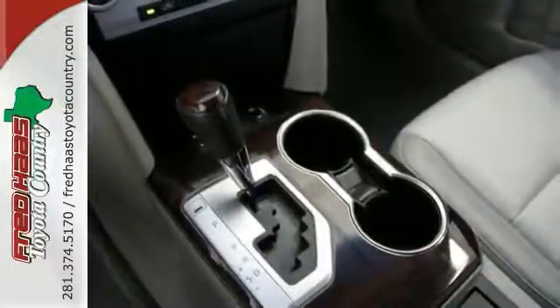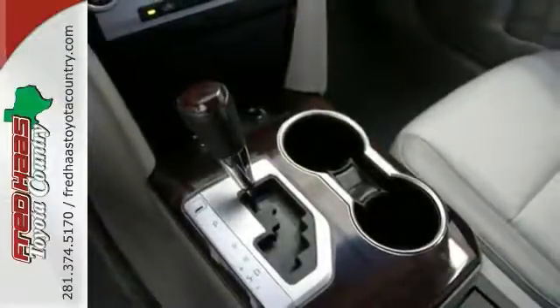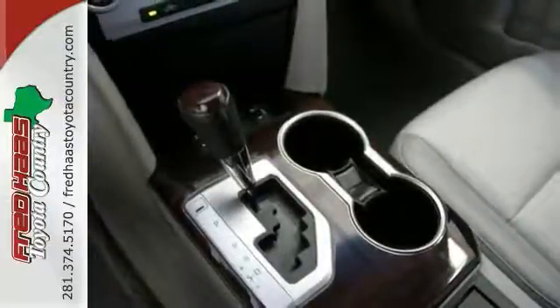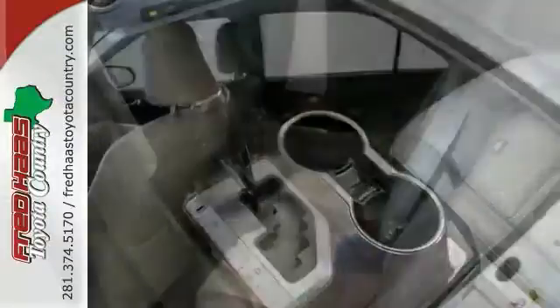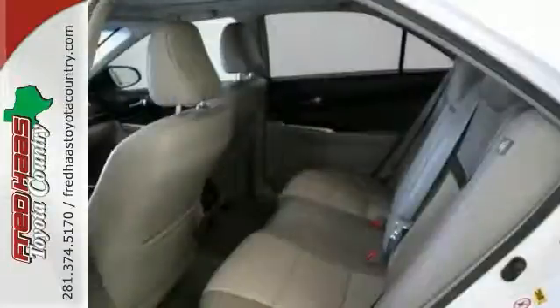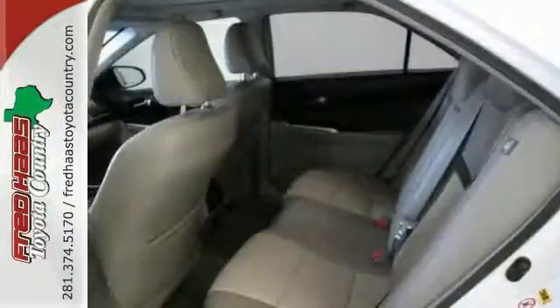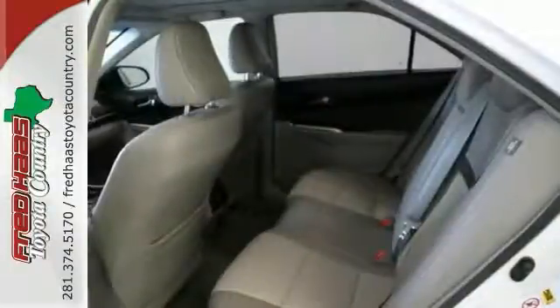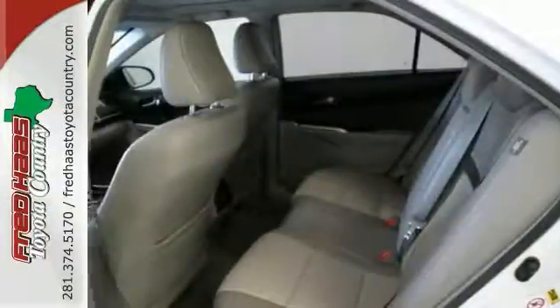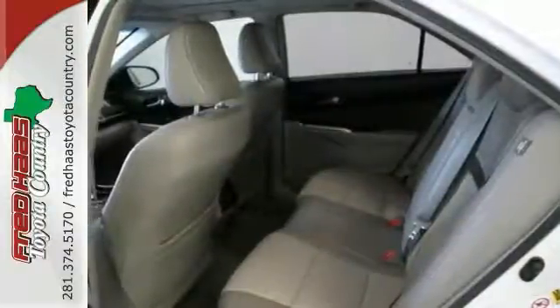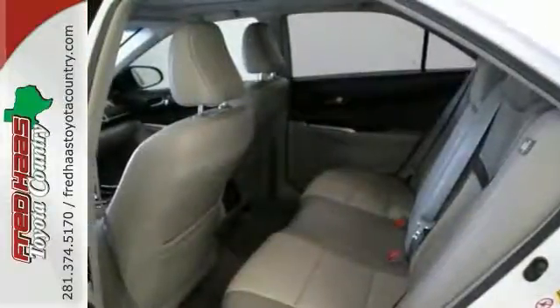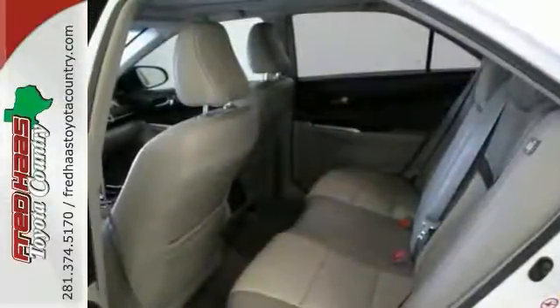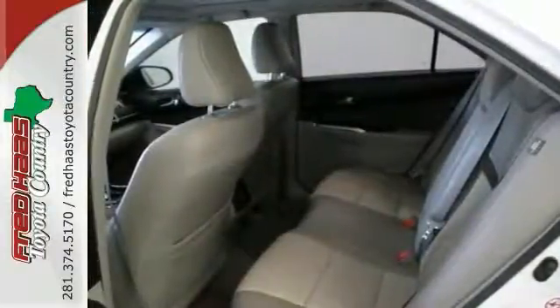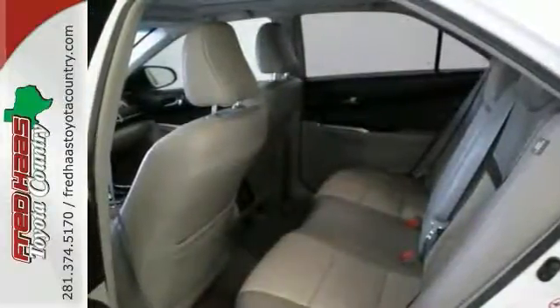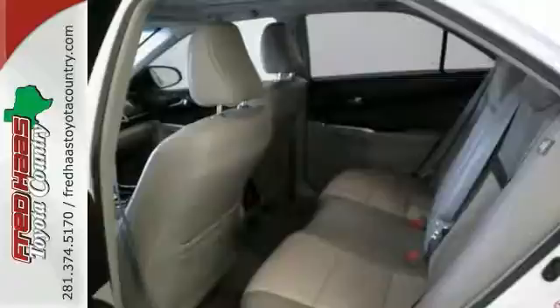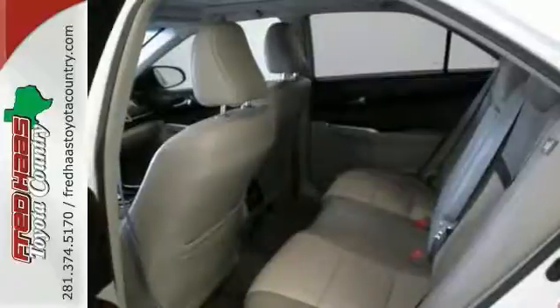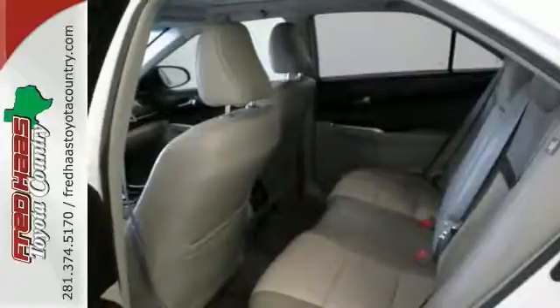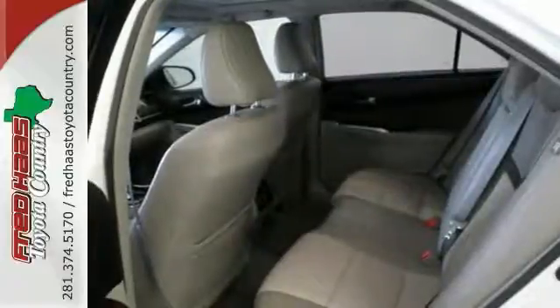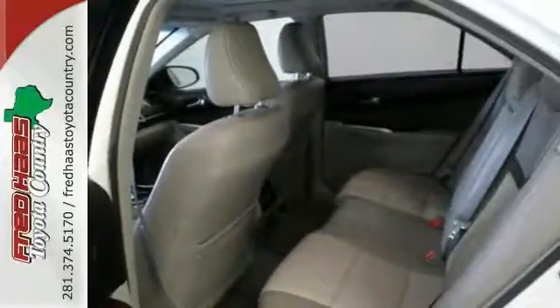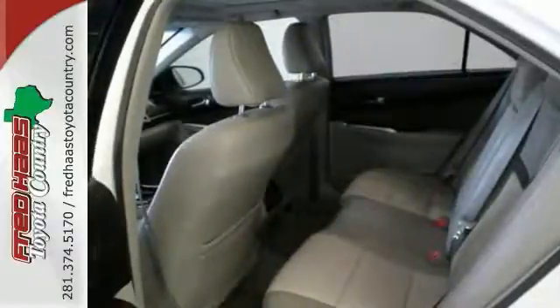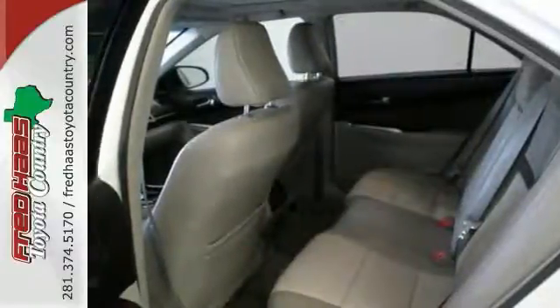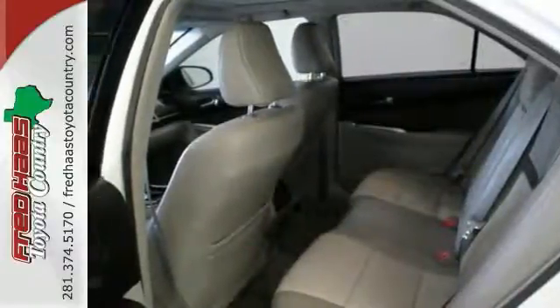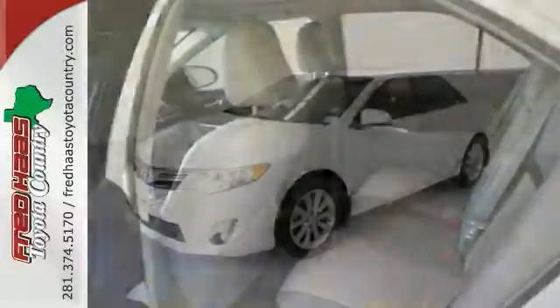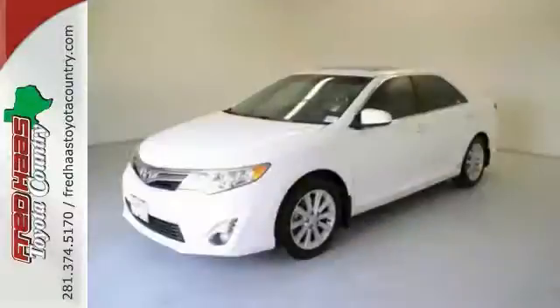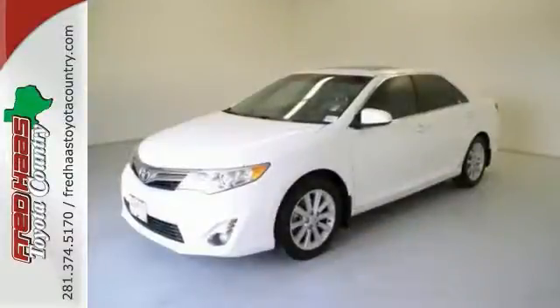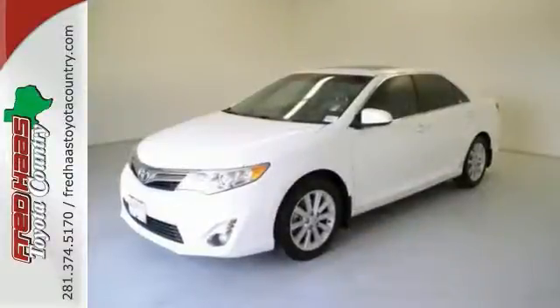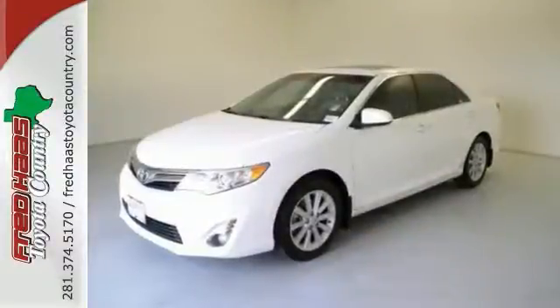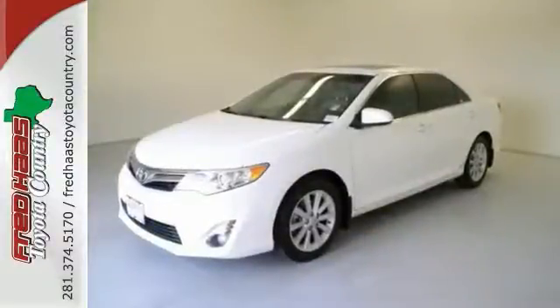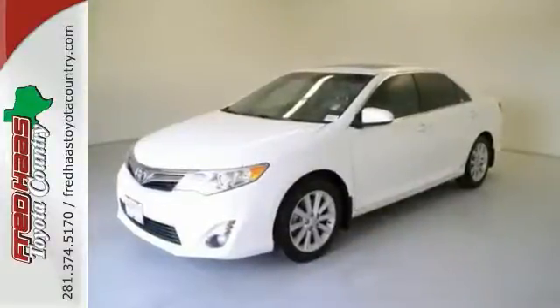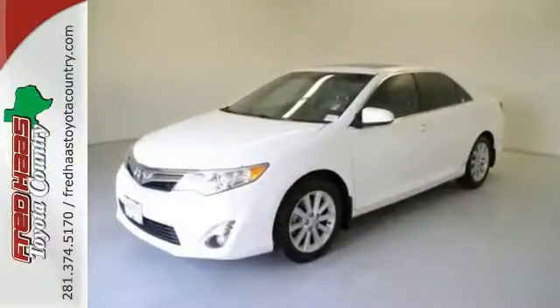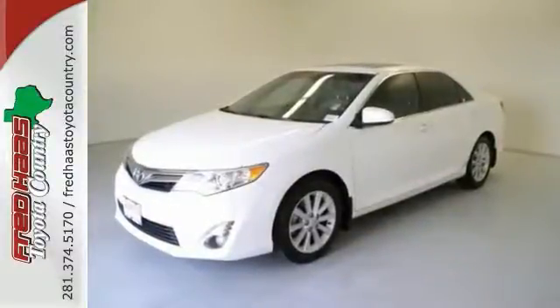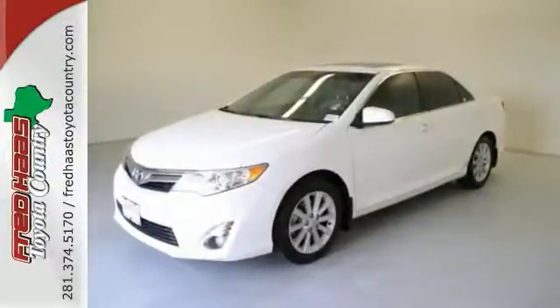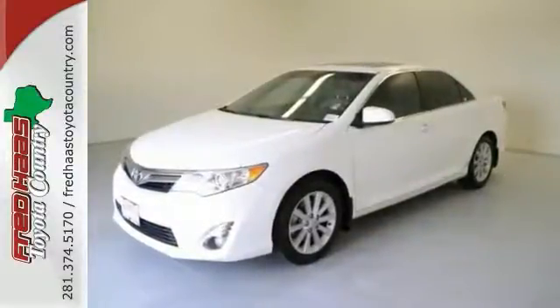This Camry comes with two factory warranties for your peace of mind. Now what are you waiting for? Call or come by today to see it in person.